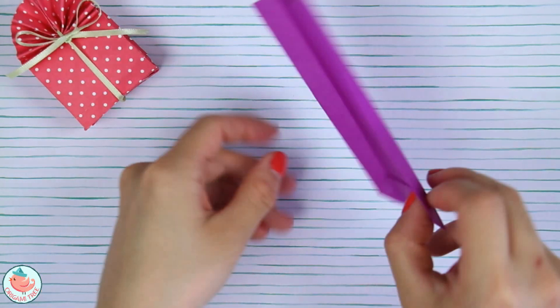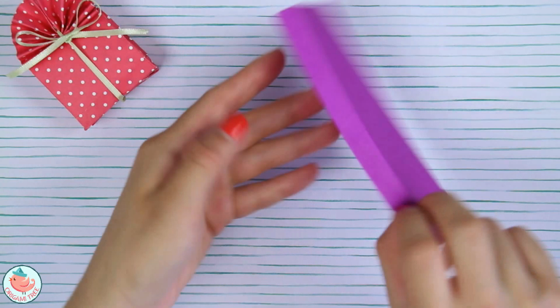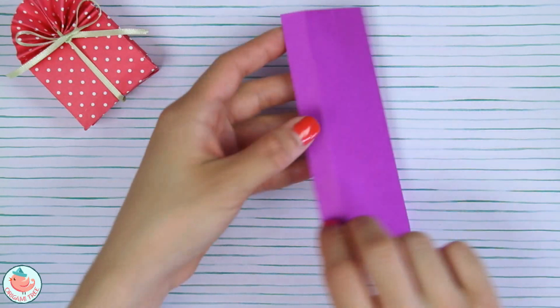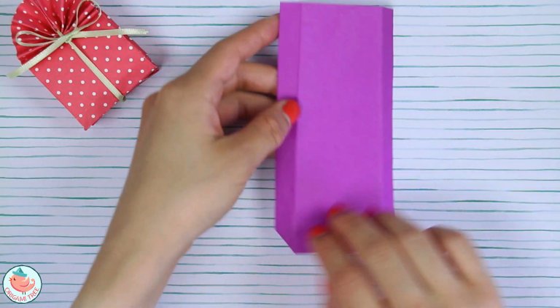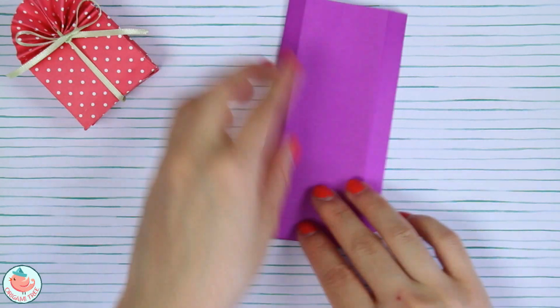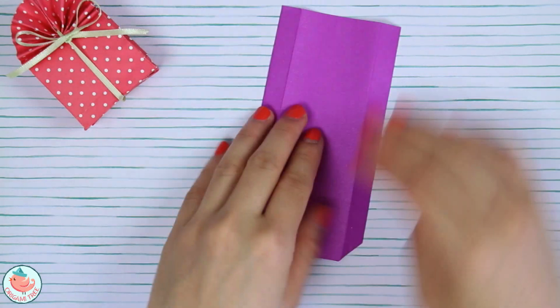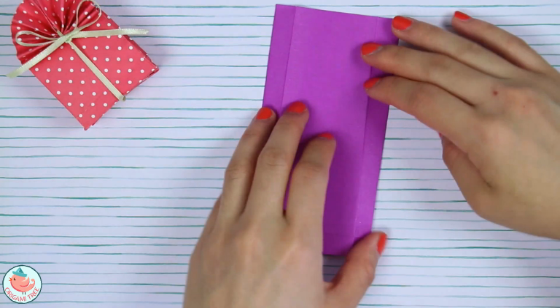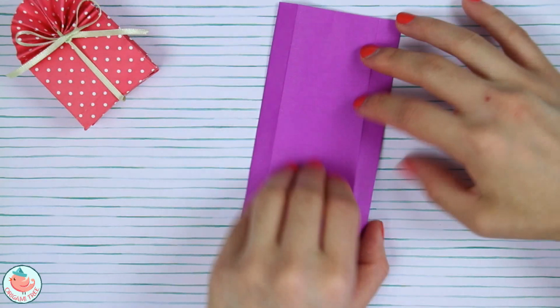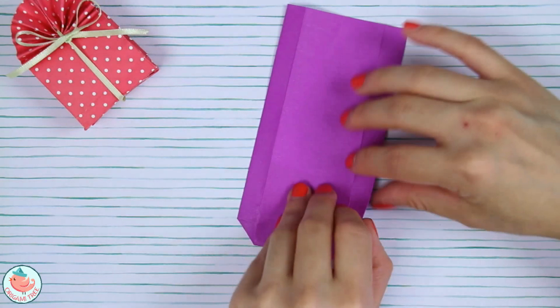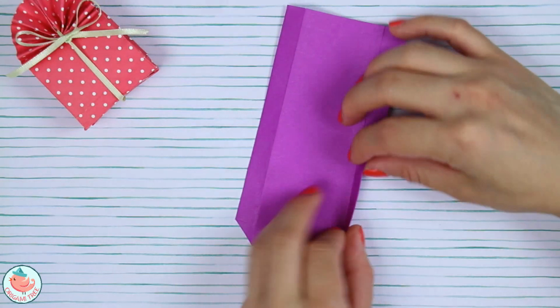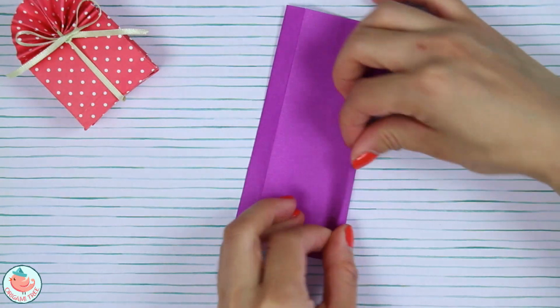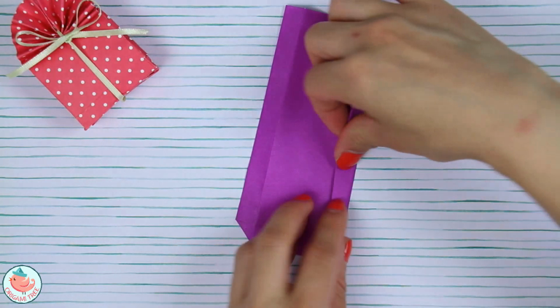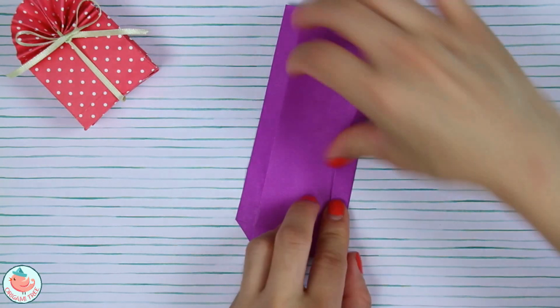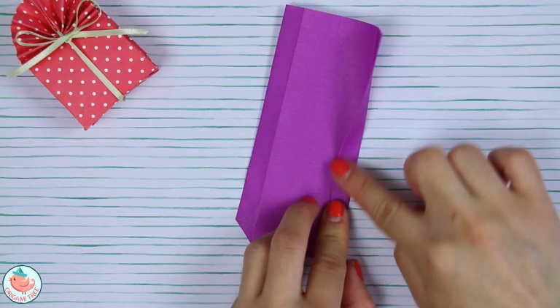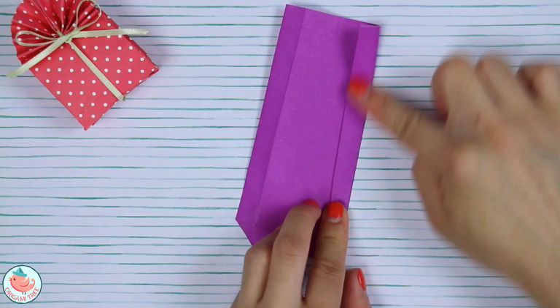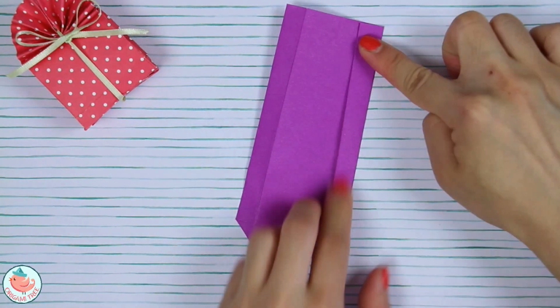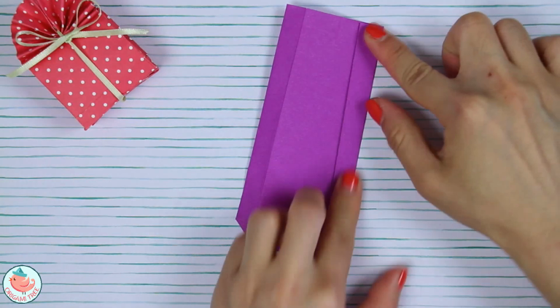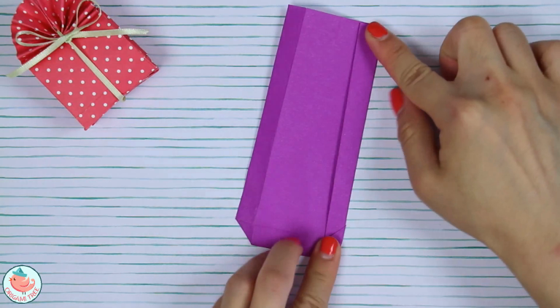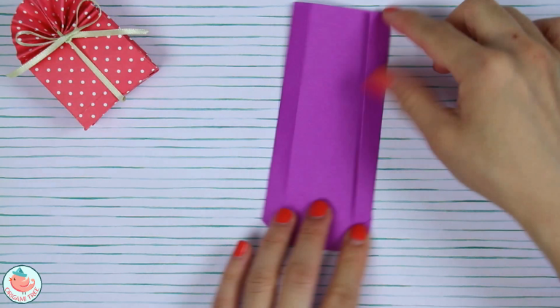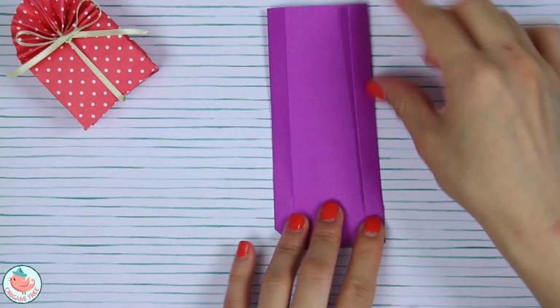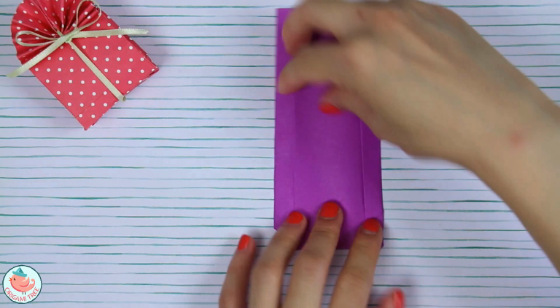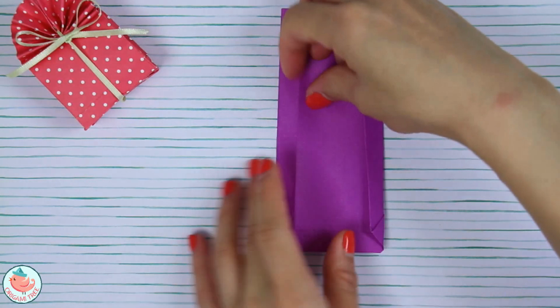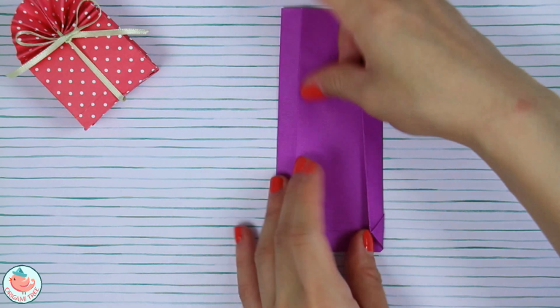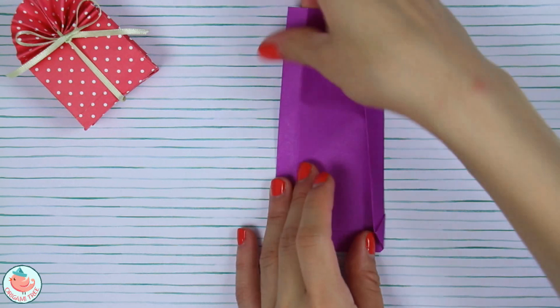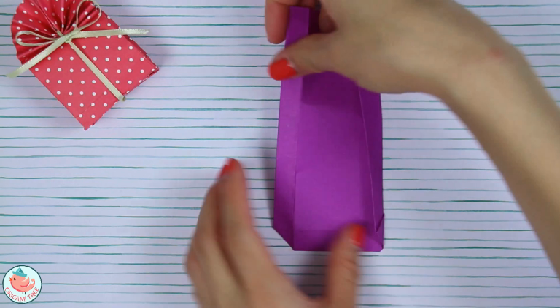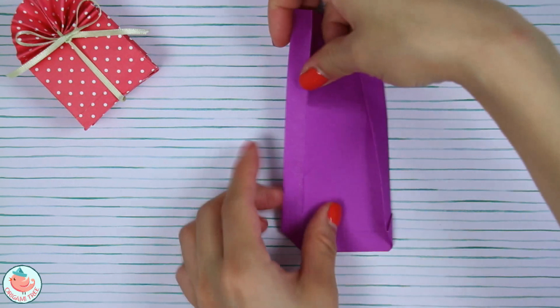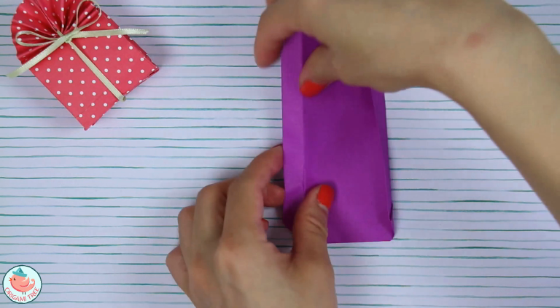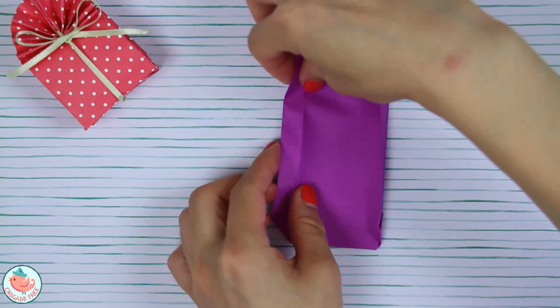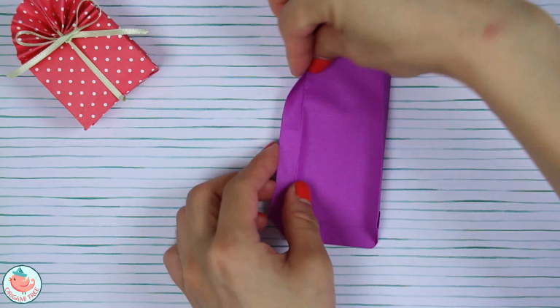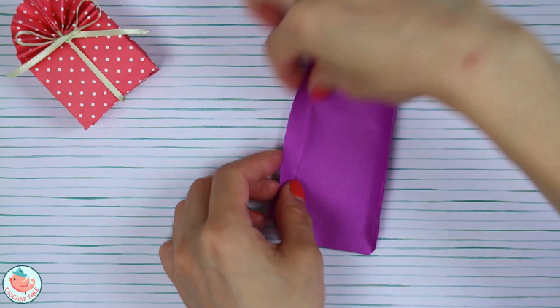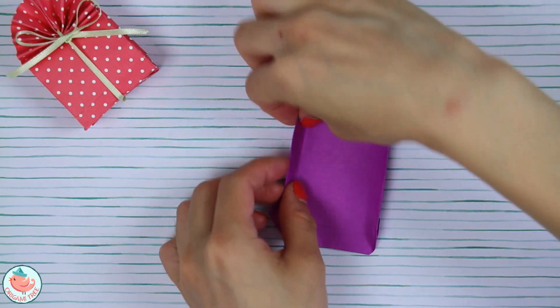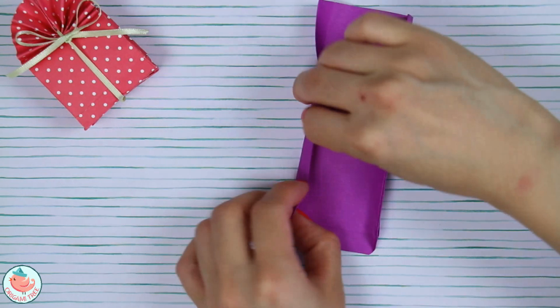Now let's unfold, then flip it around and do the same thing on this side — we're just going to crease the same fold again. This will just make it easier for us later on.